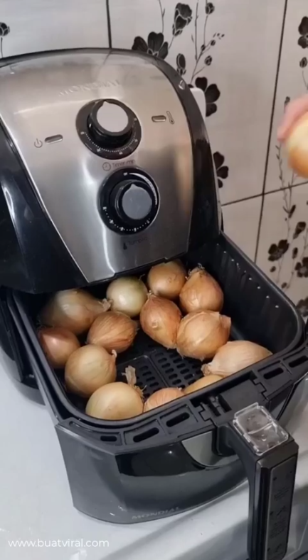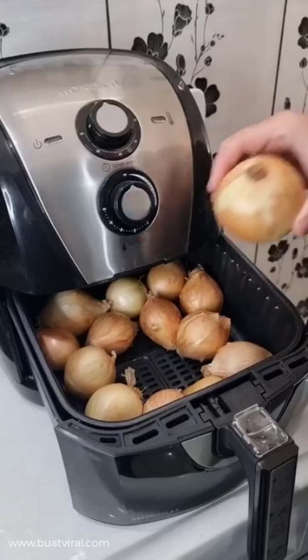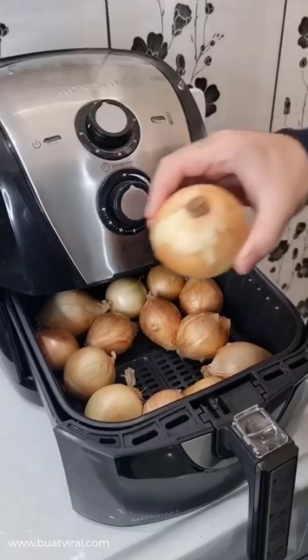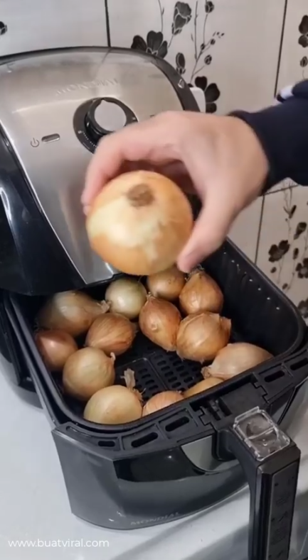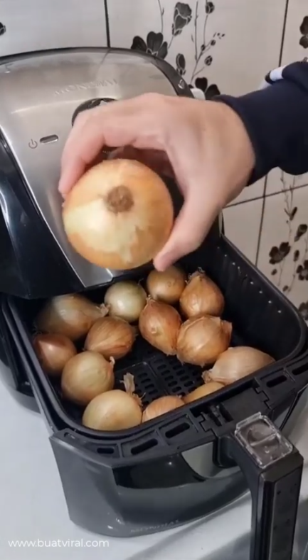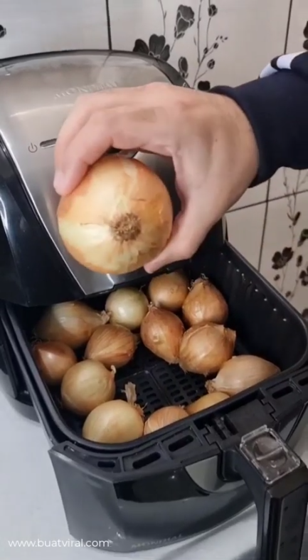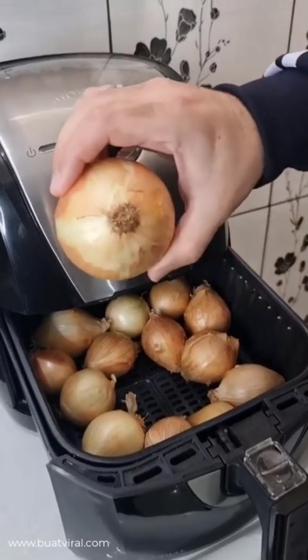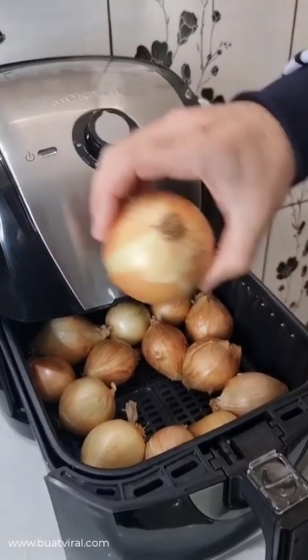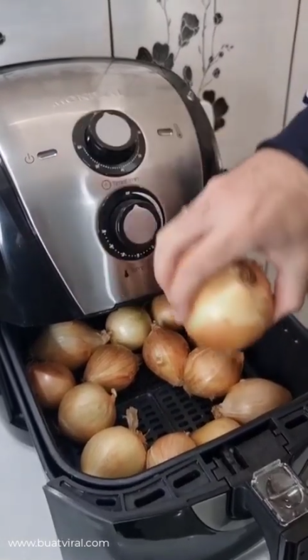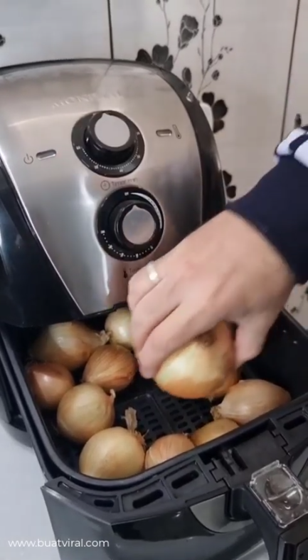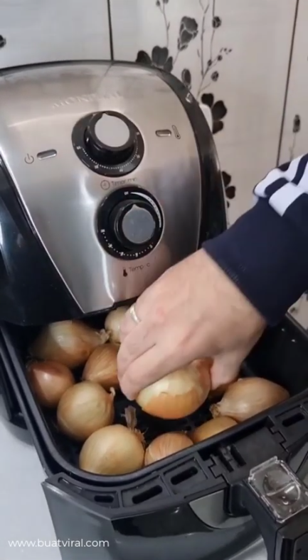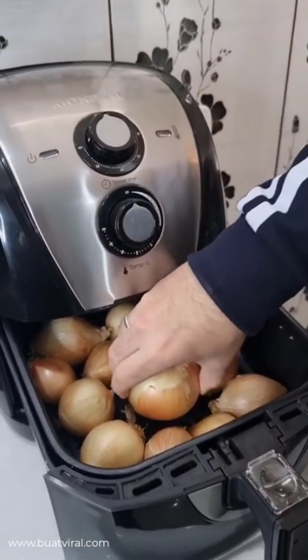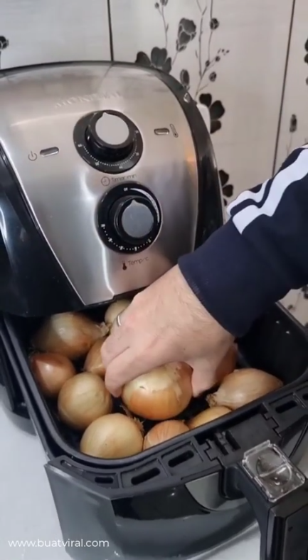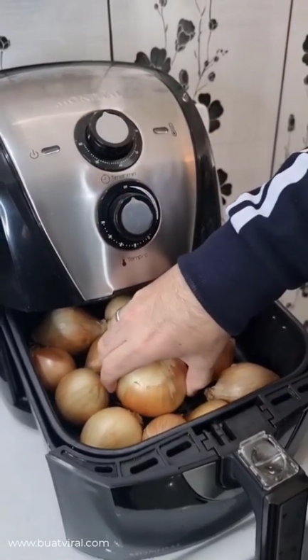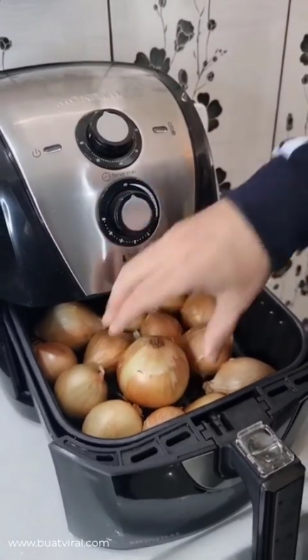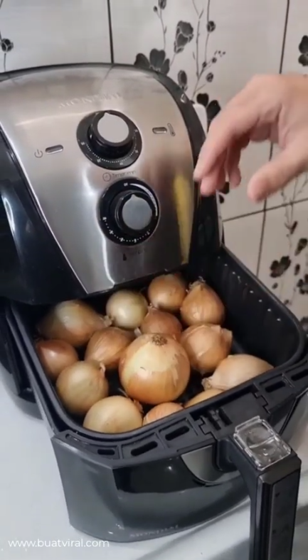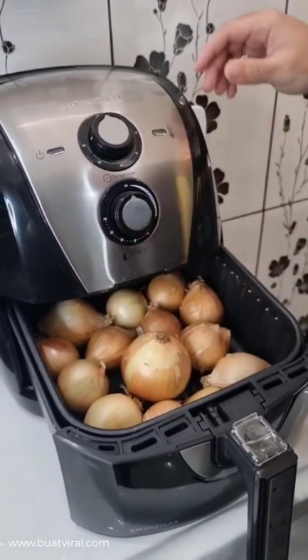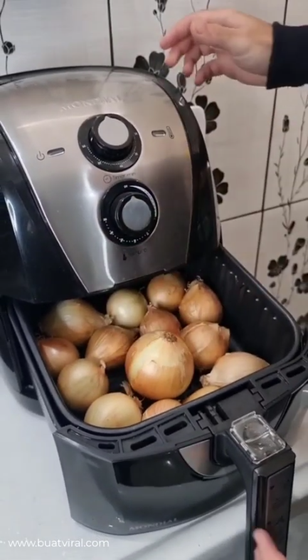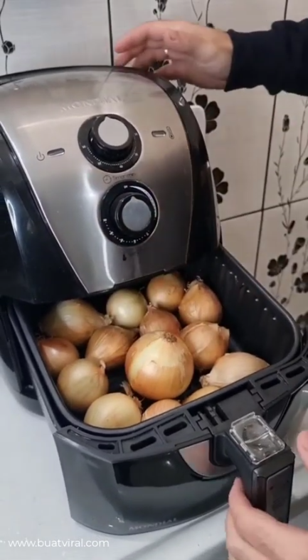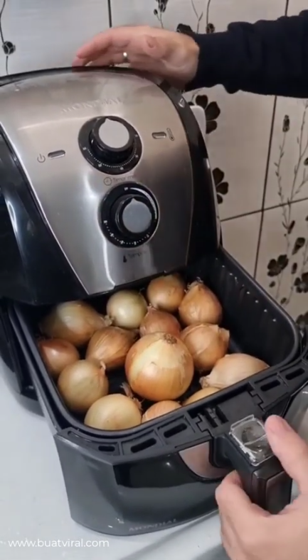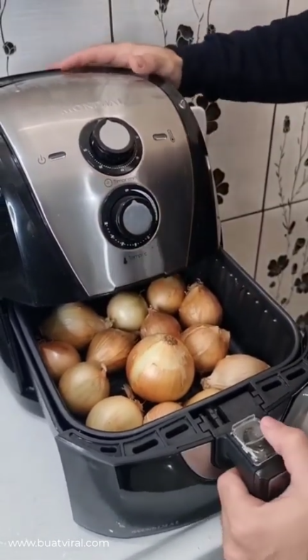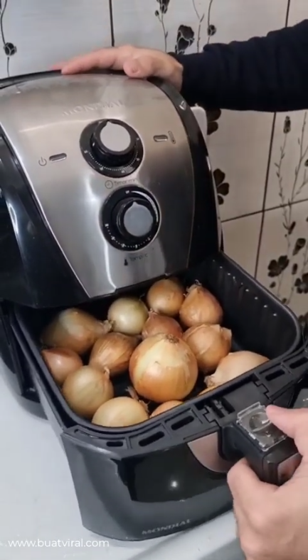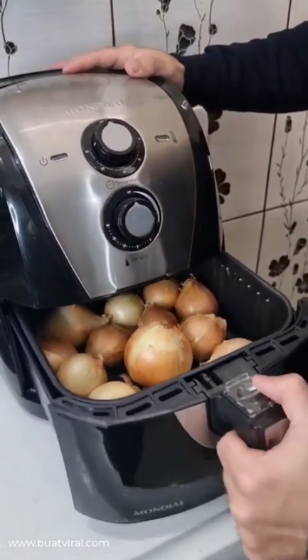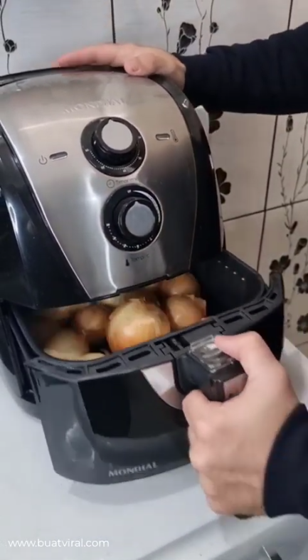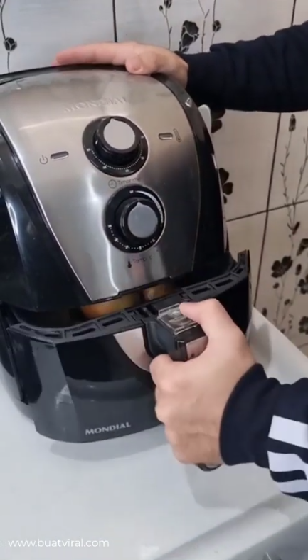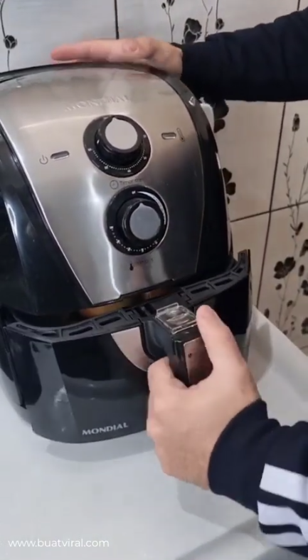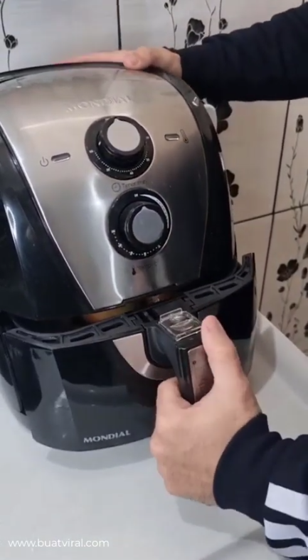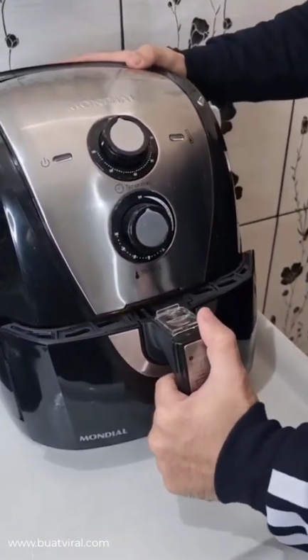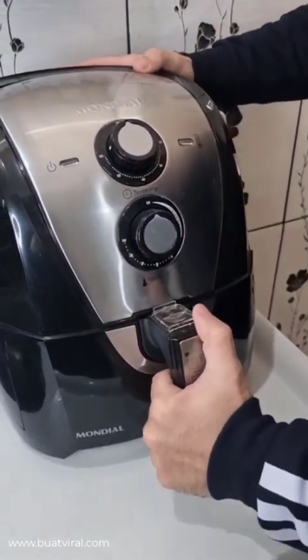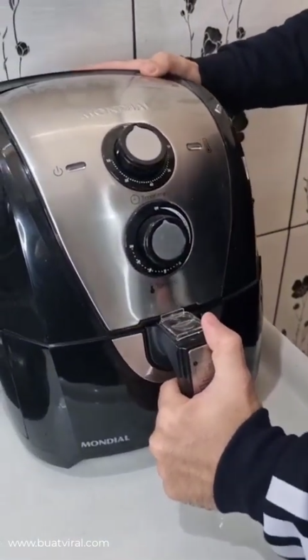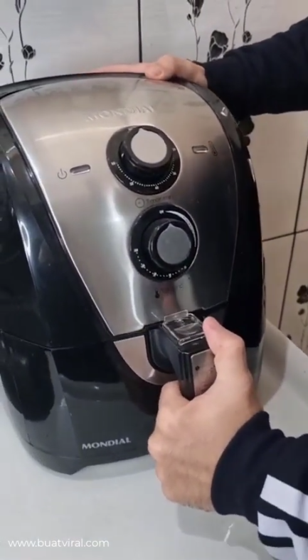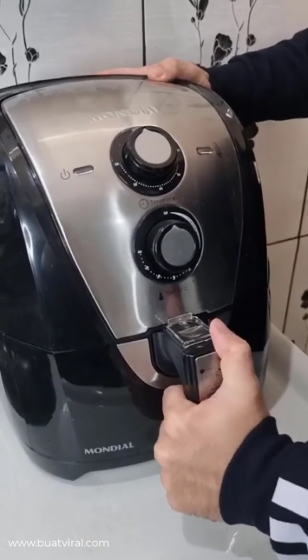From now on, I only make onion rings like this — super crispy in the air fryer.